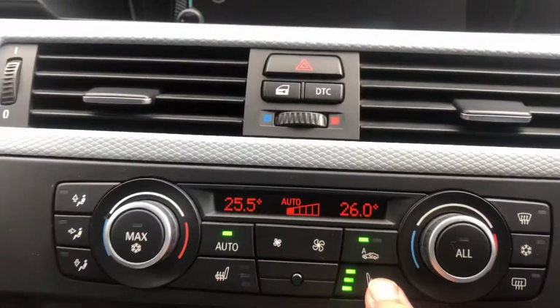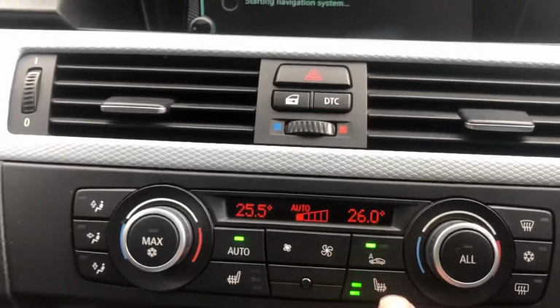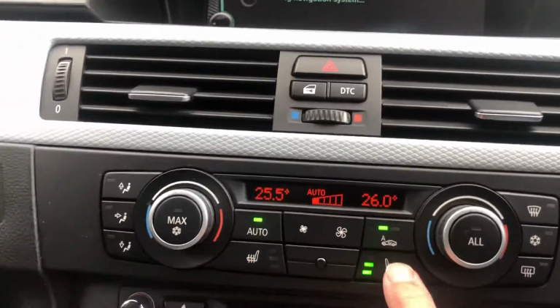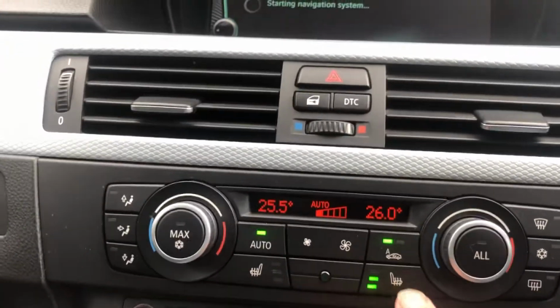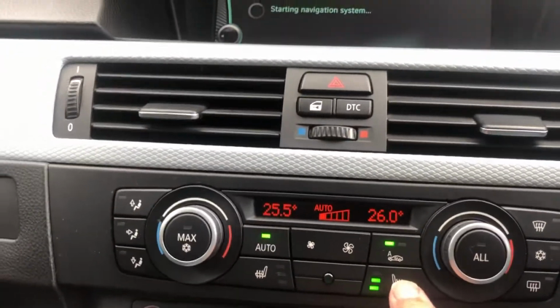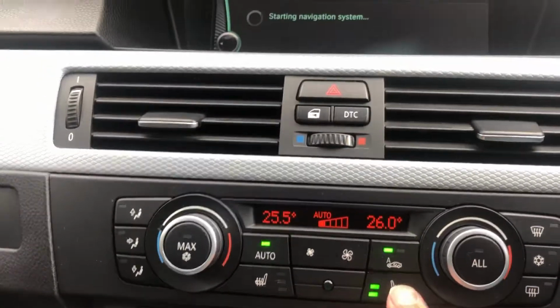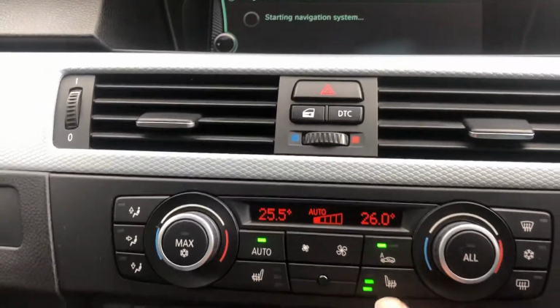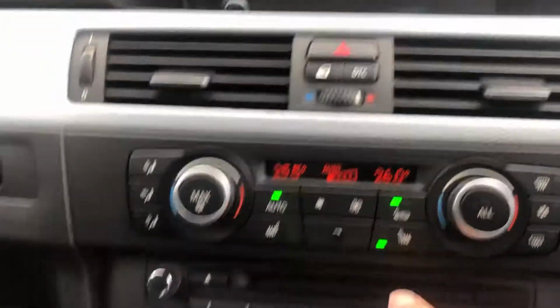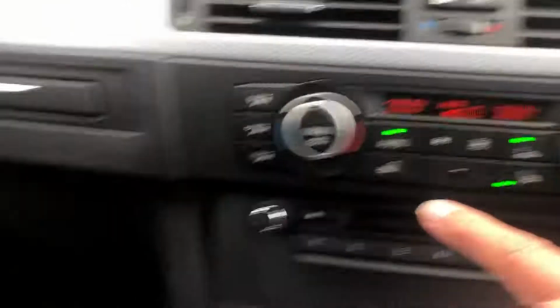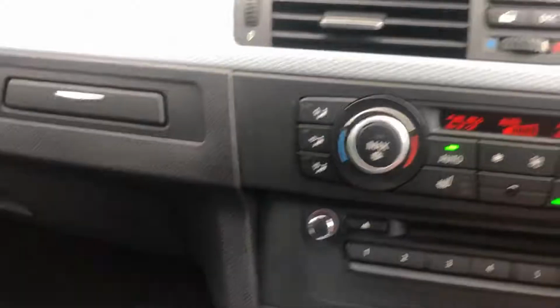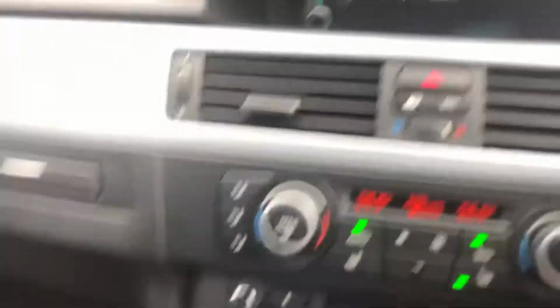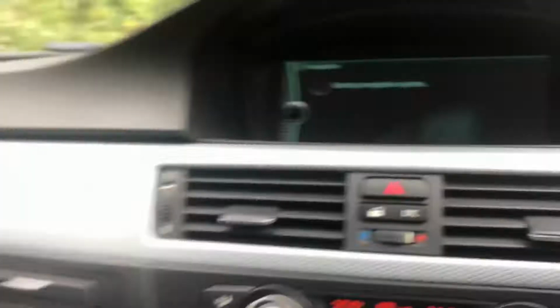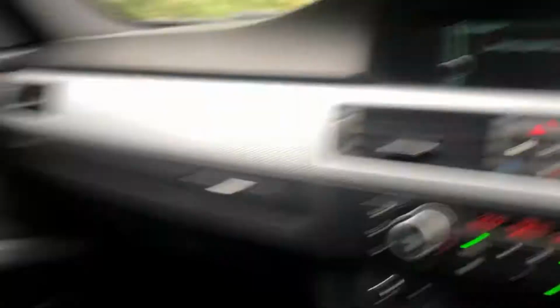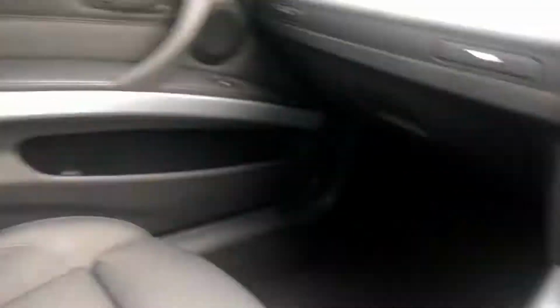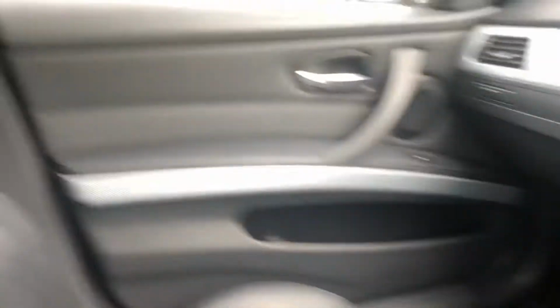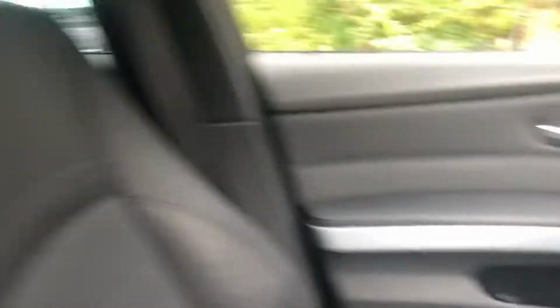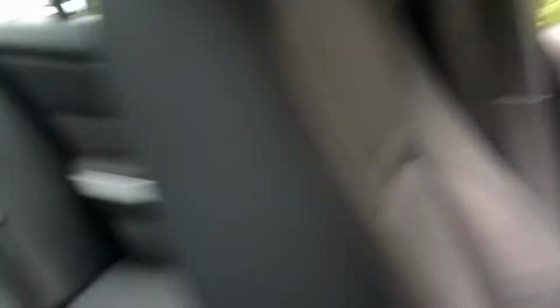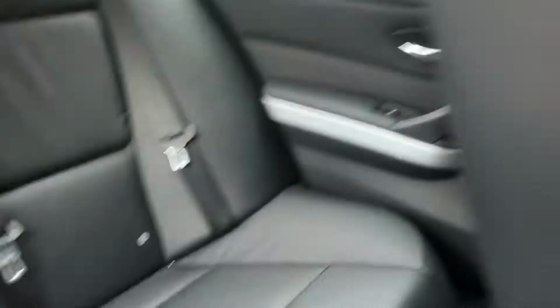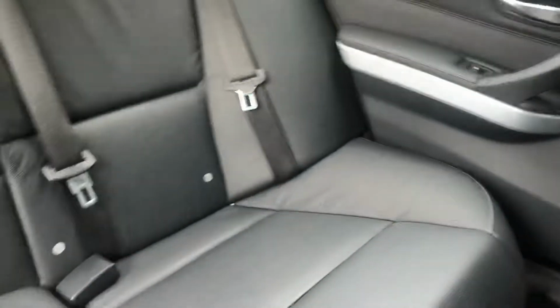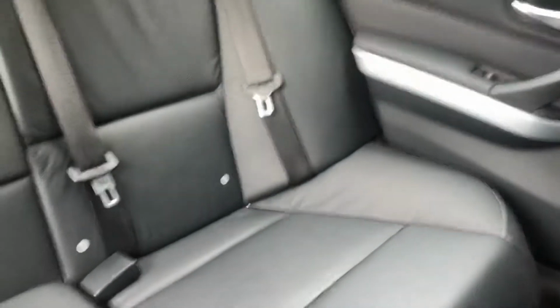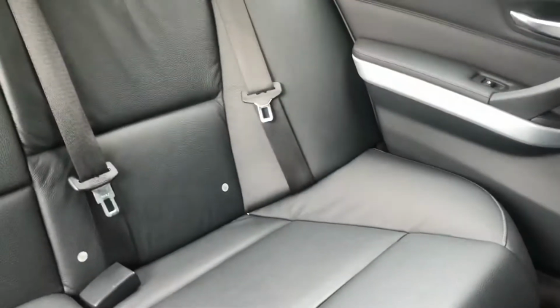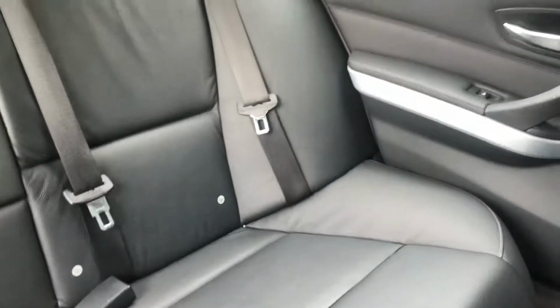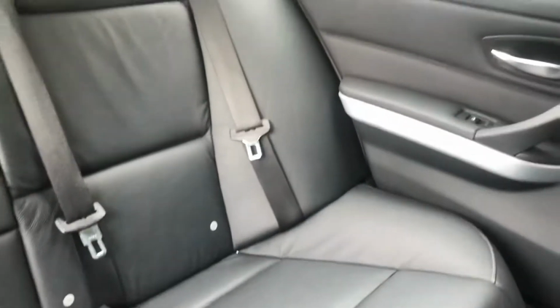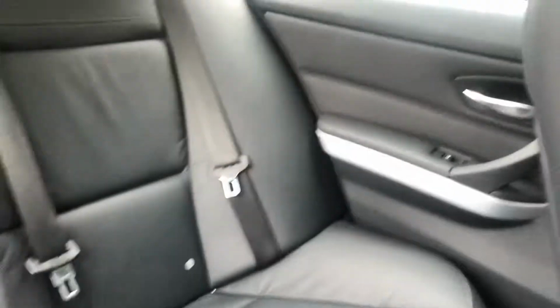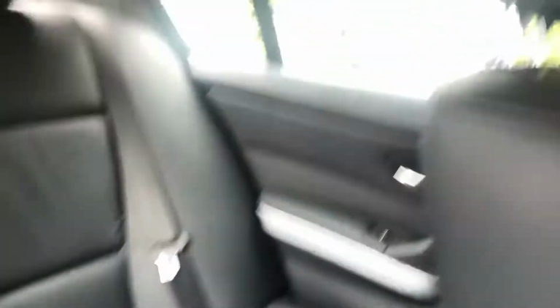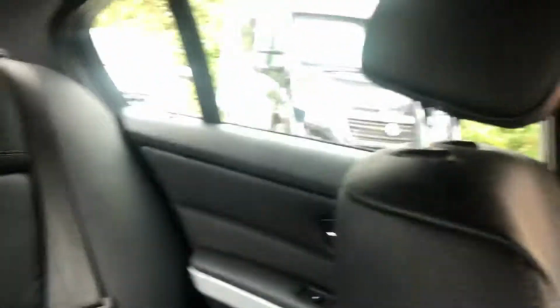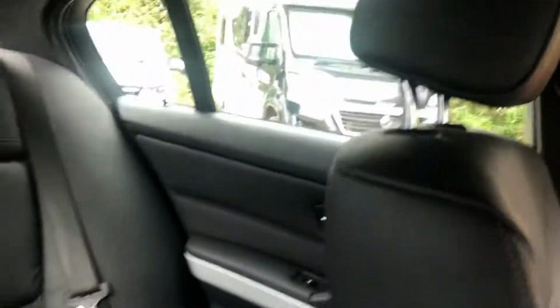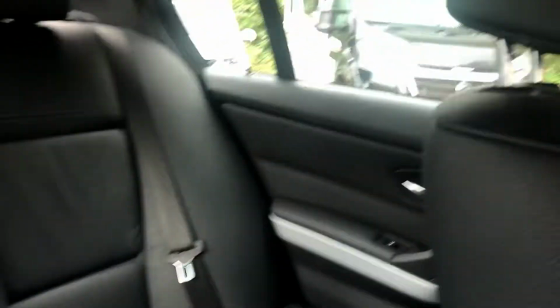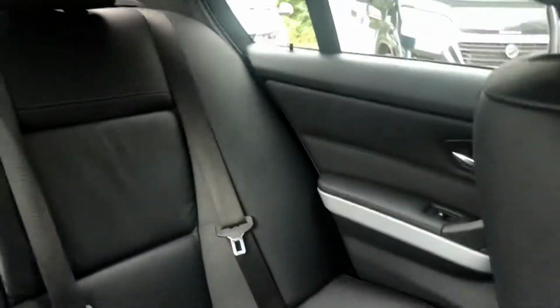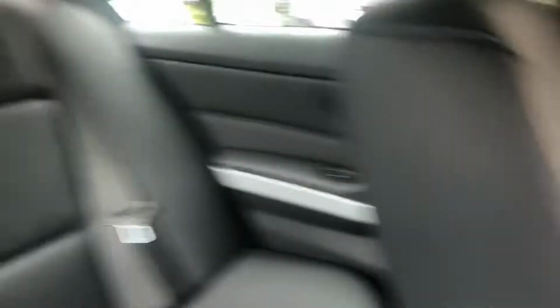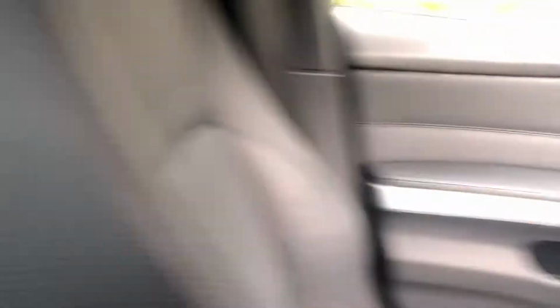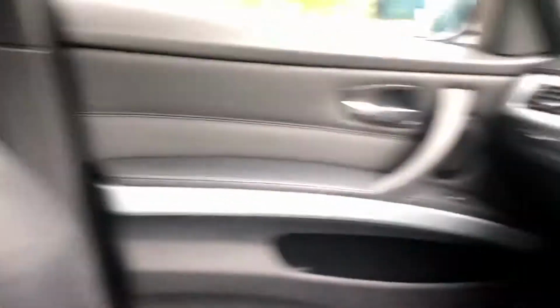Climate control, CD. Rear seats have got ISOFIX — very nice cabin actually.